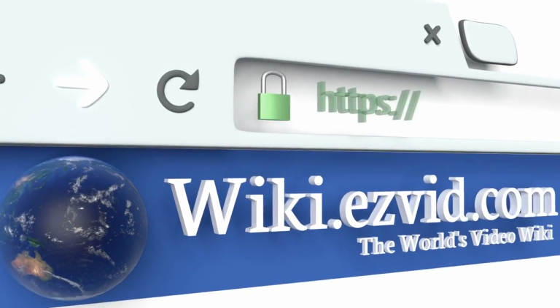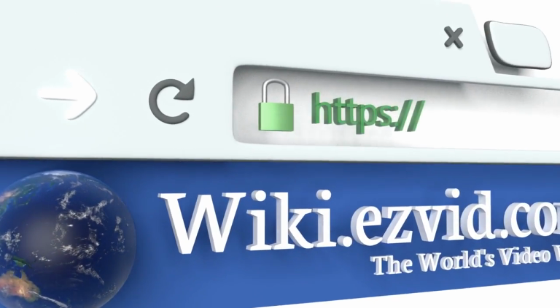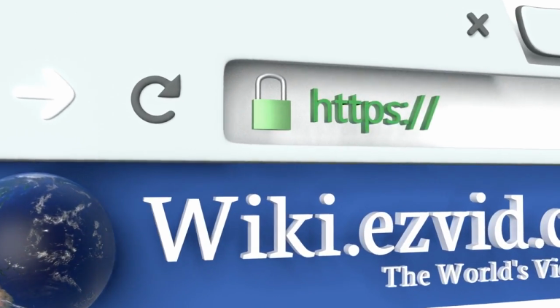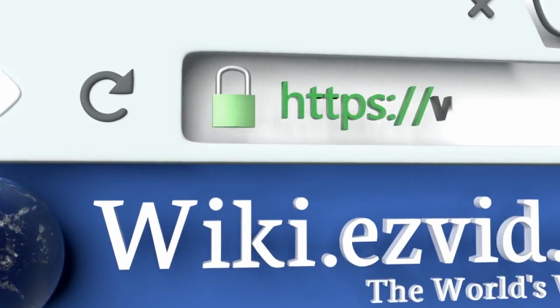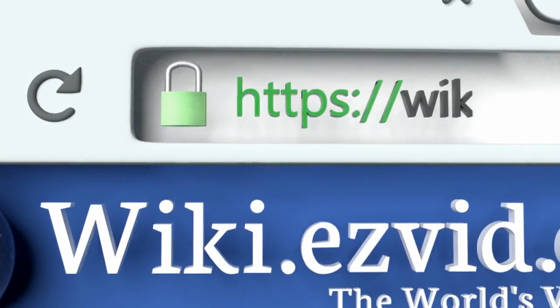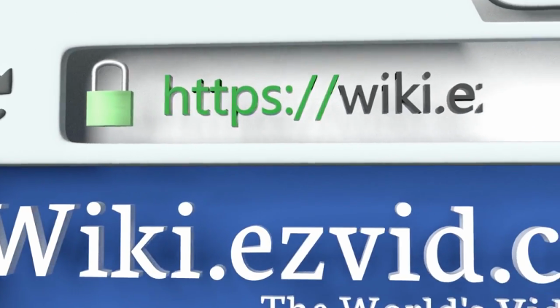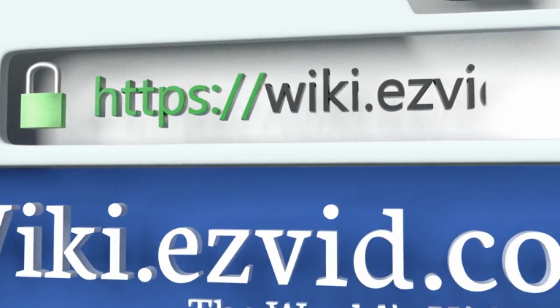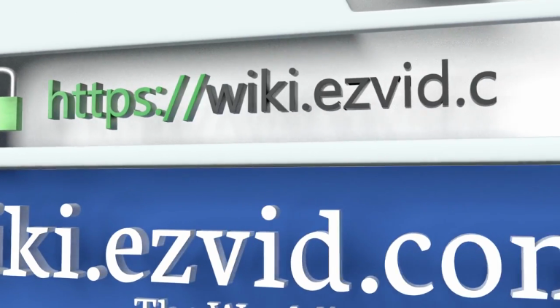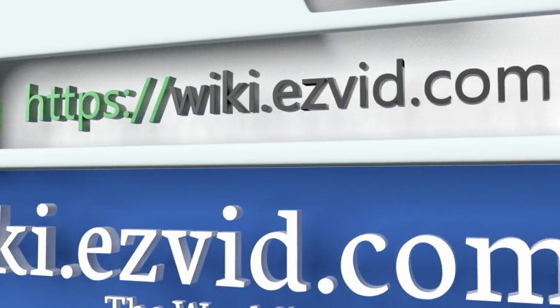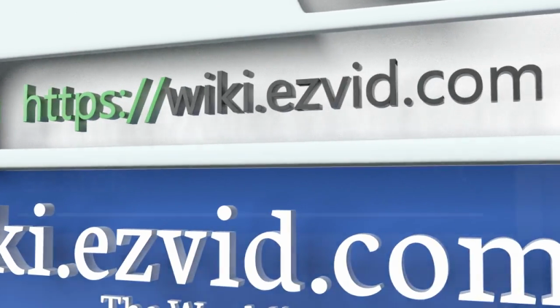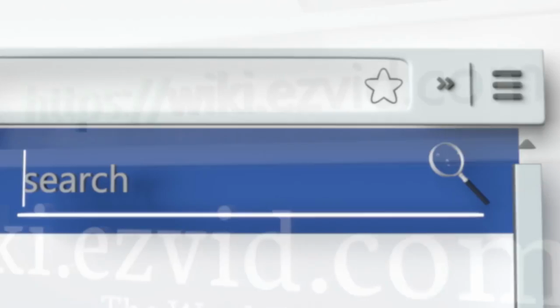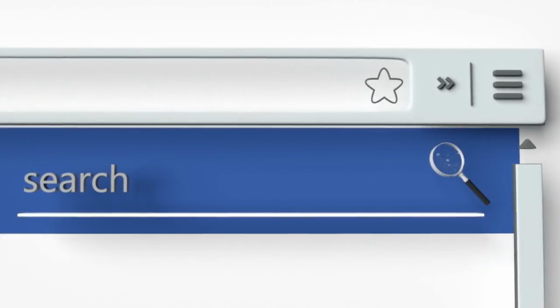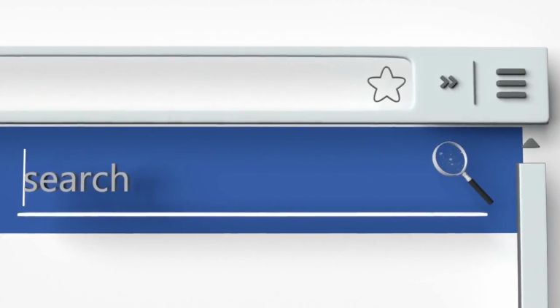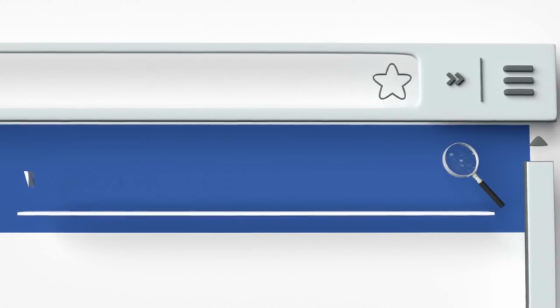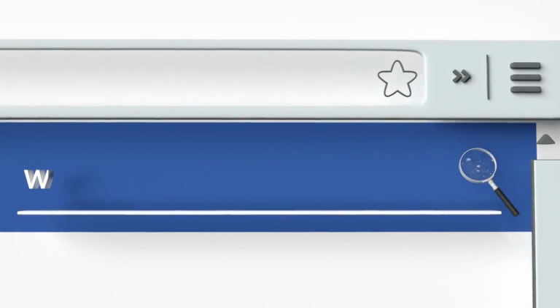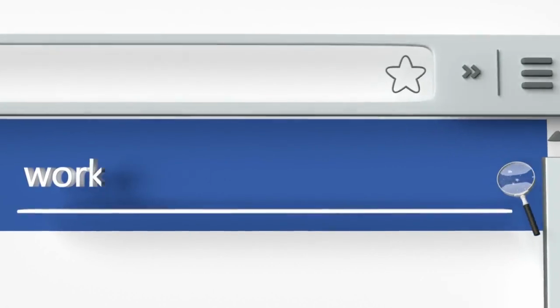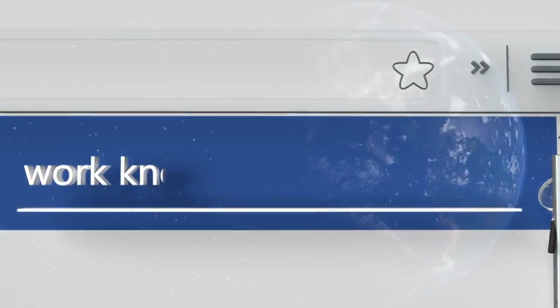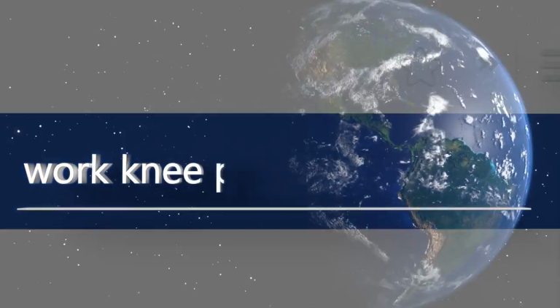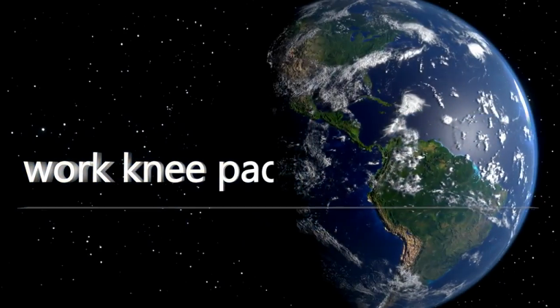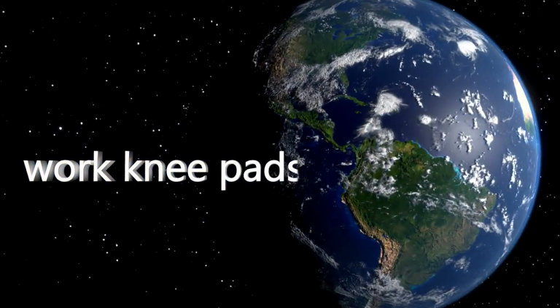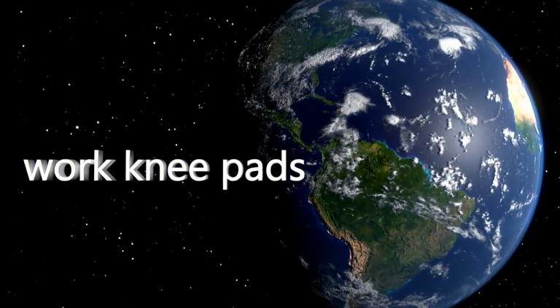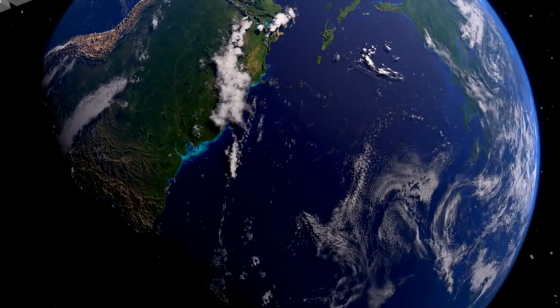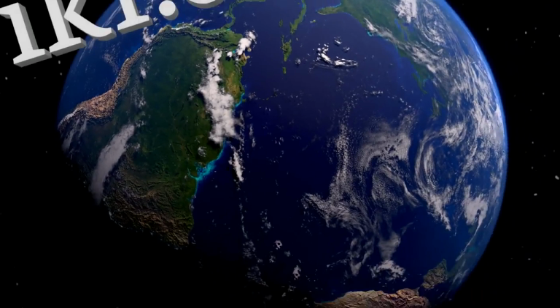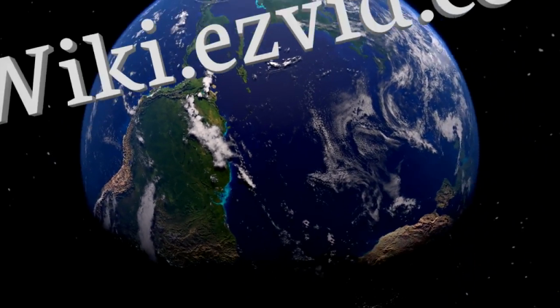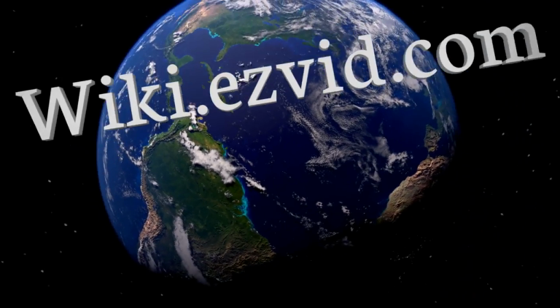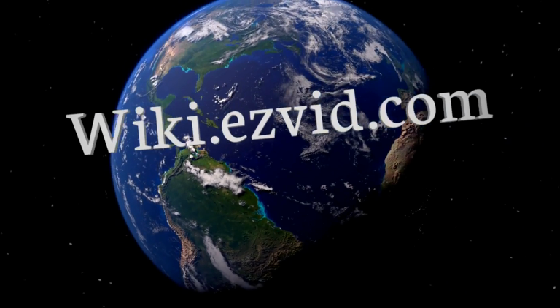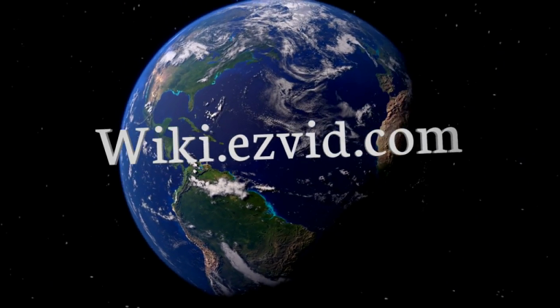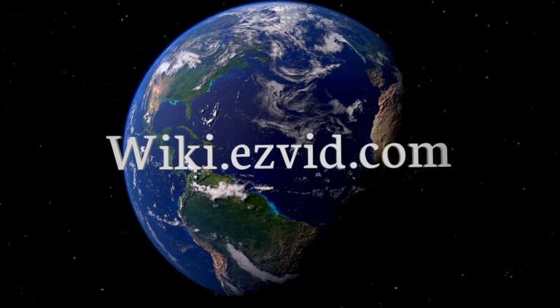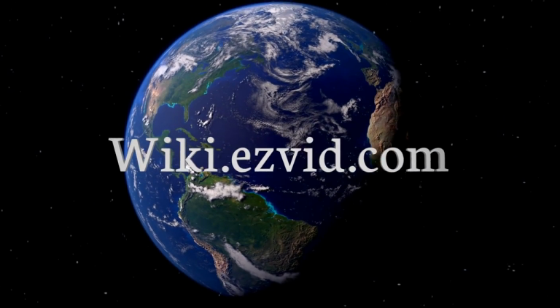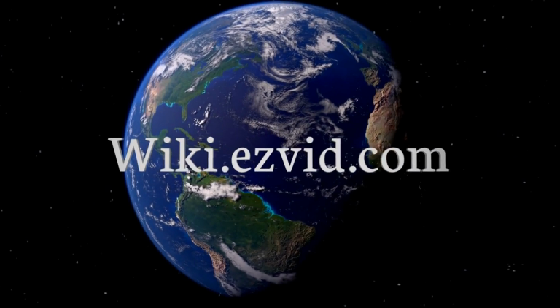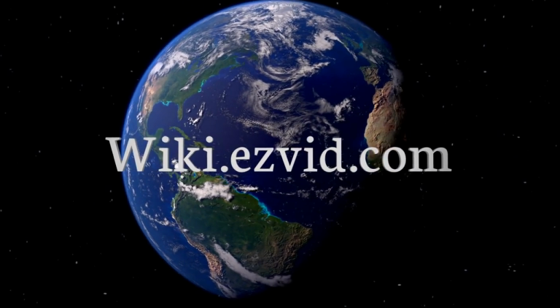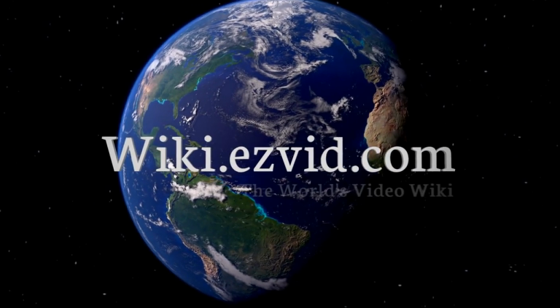Our newest choices can only be seen at wiki.easyvid.com — go there now and search for work knee pads, or simply click beneath this video.